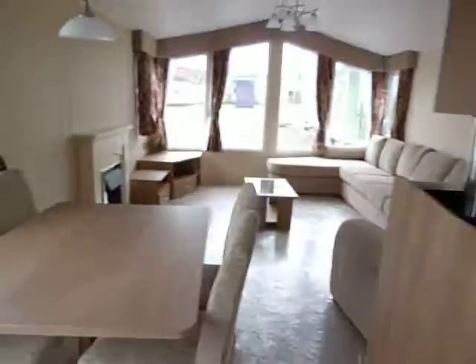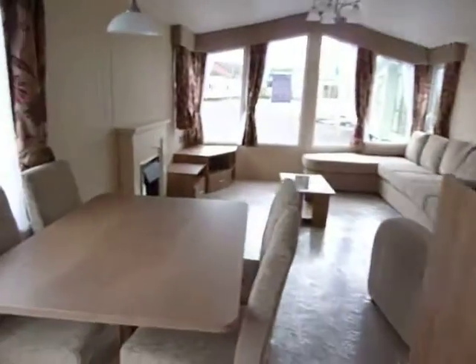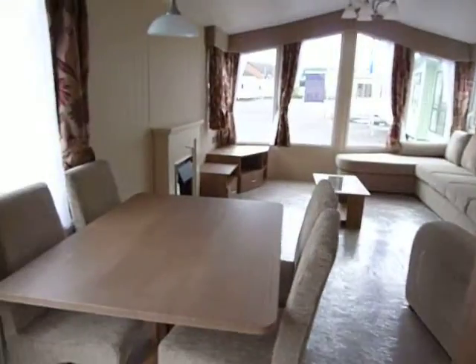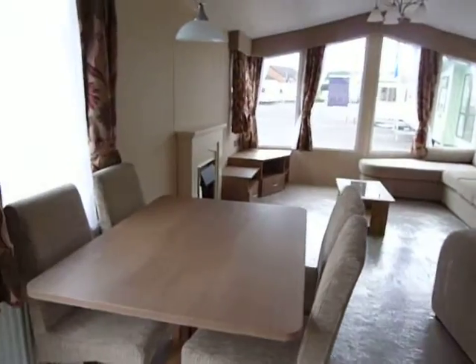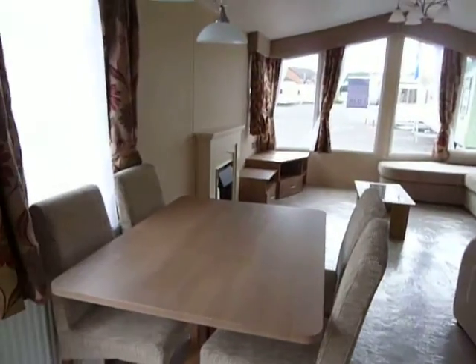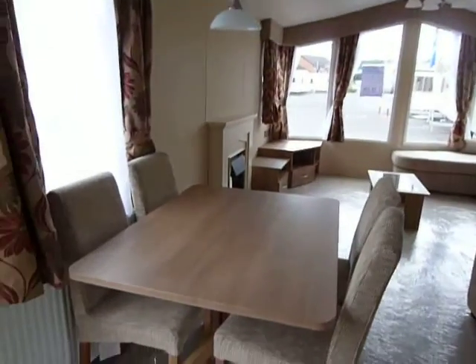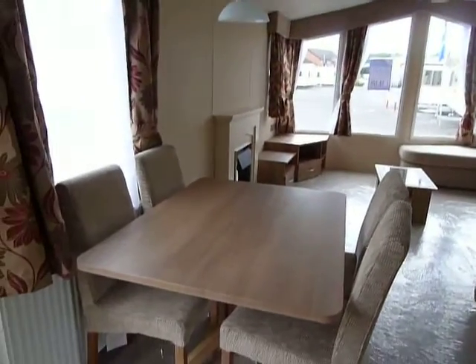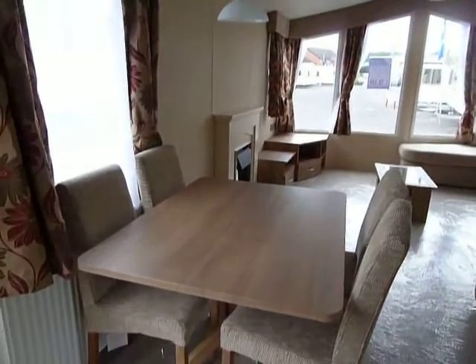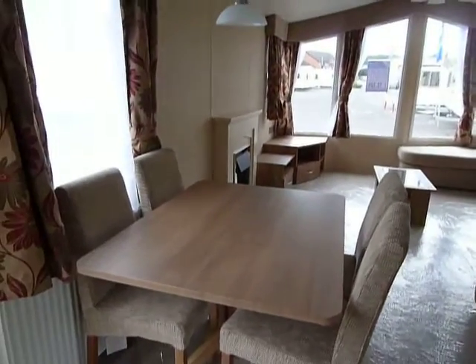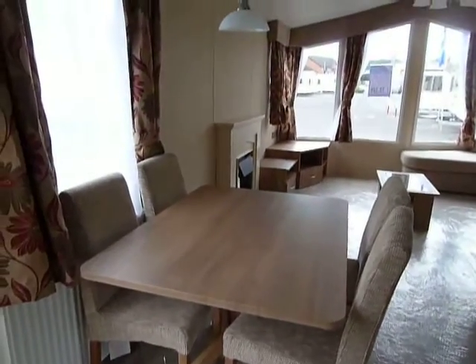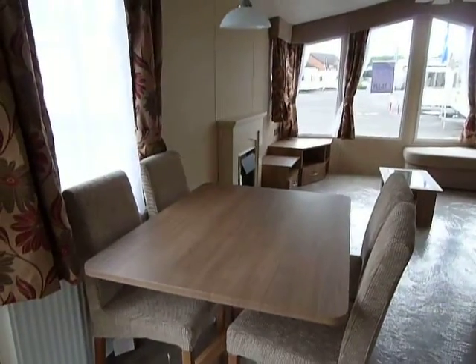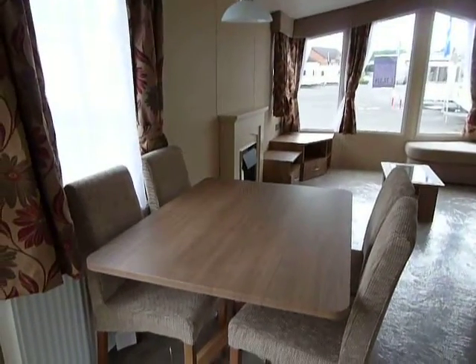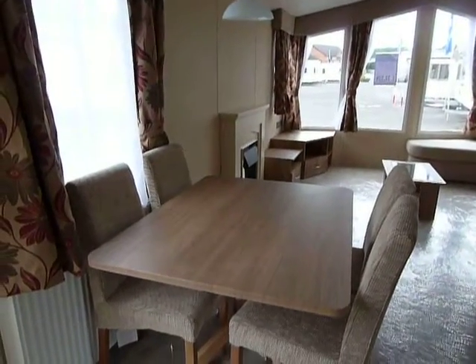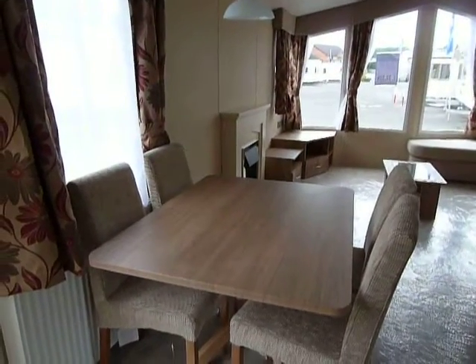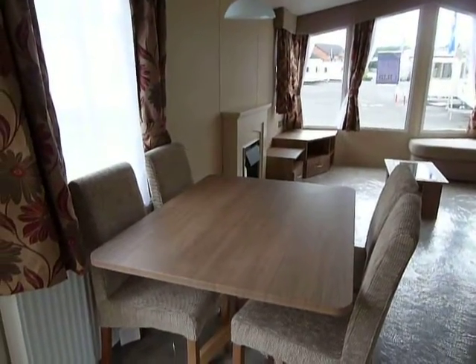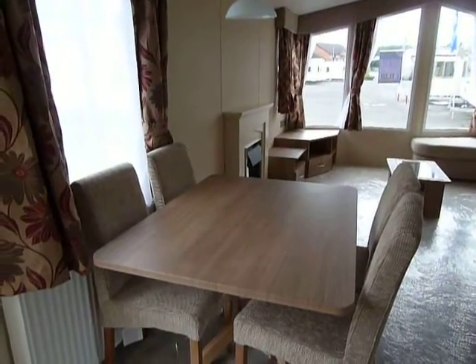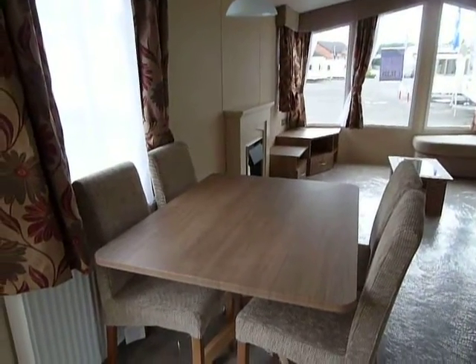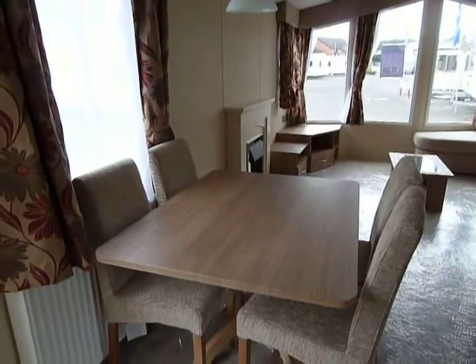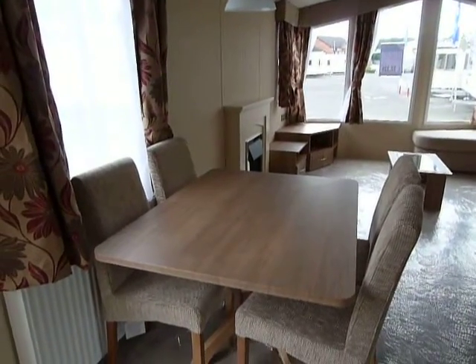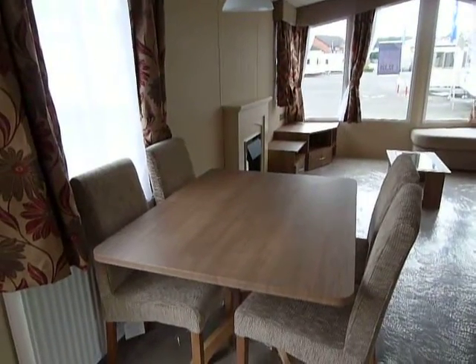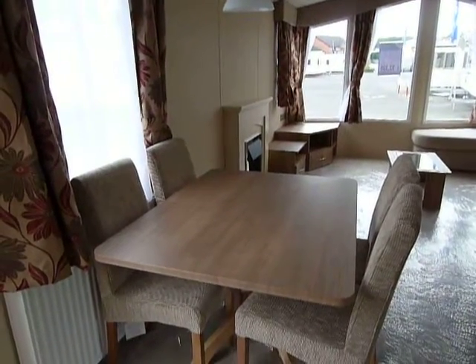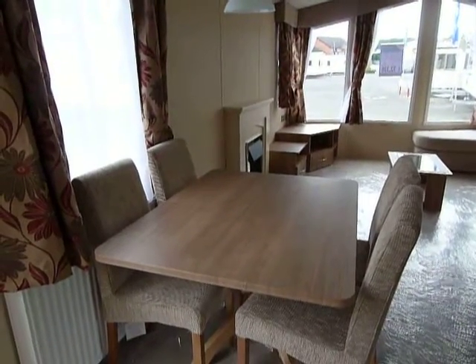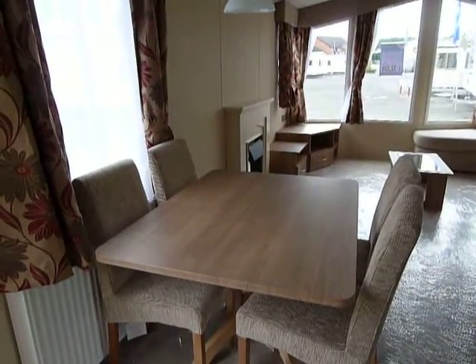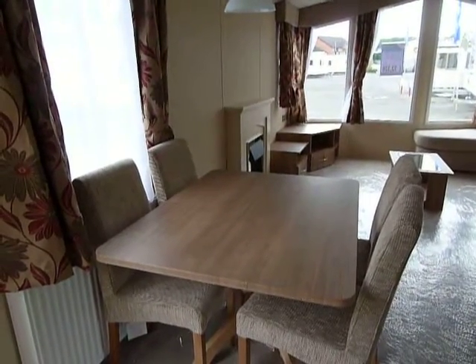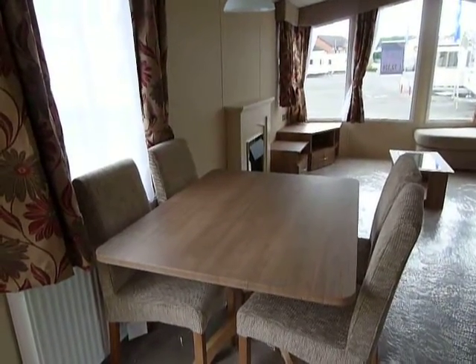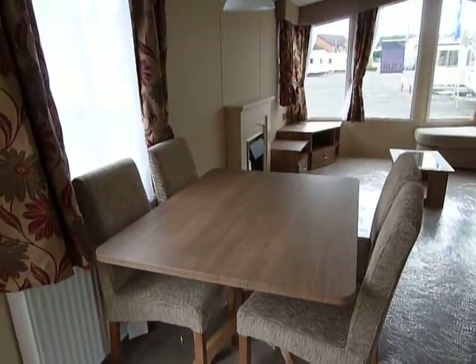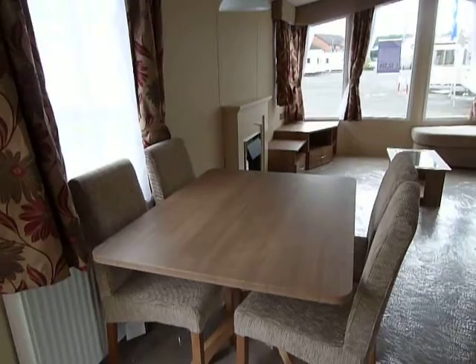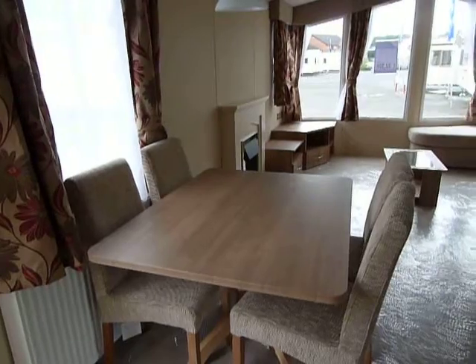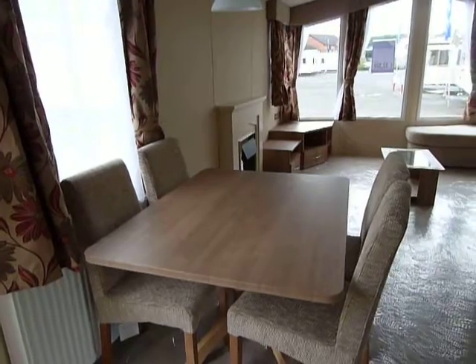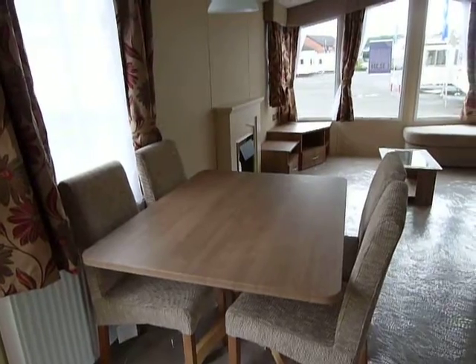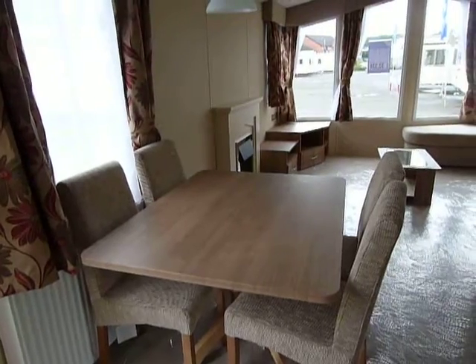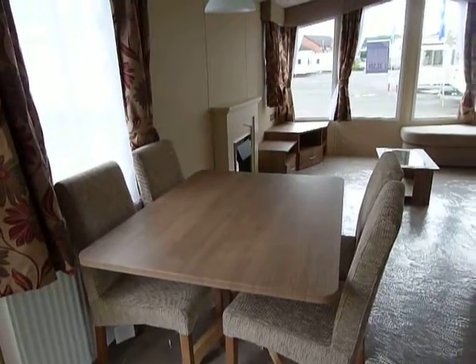Over to the other side we have our dining area — a freestanding dining table and four chairs.